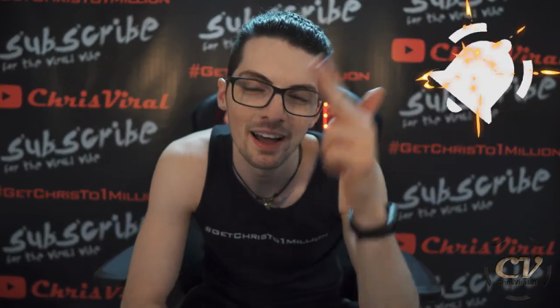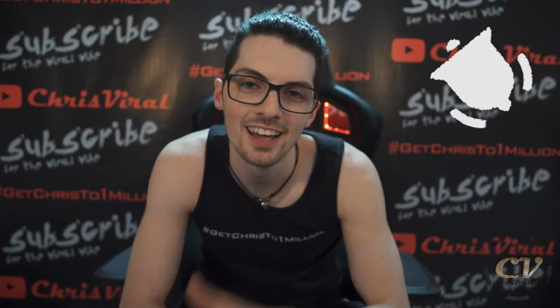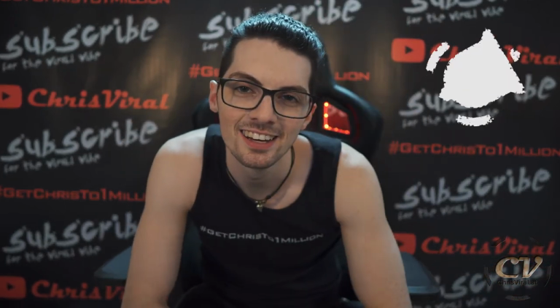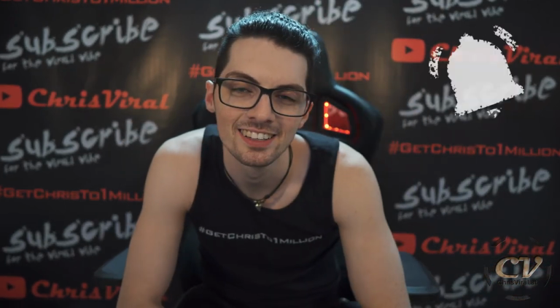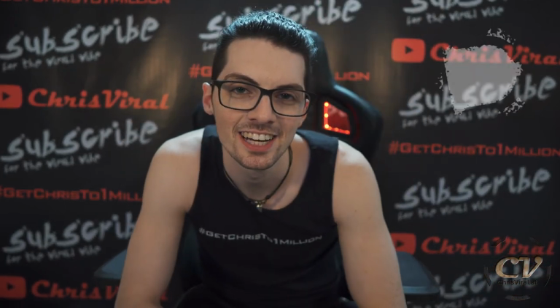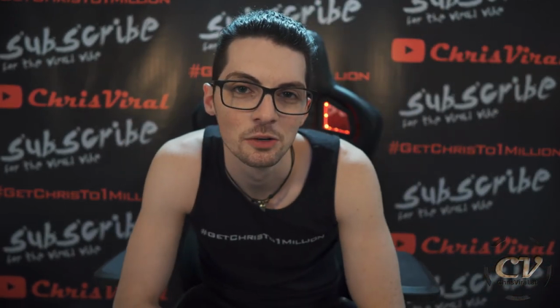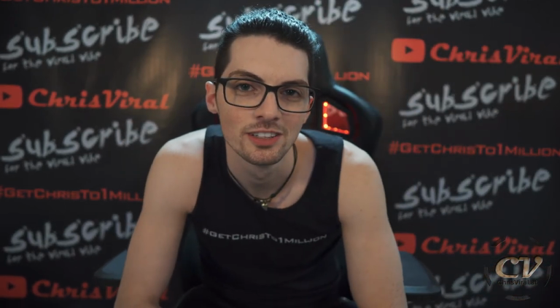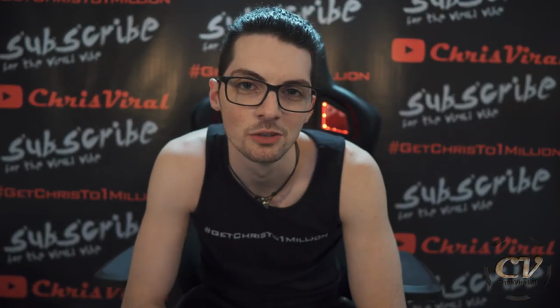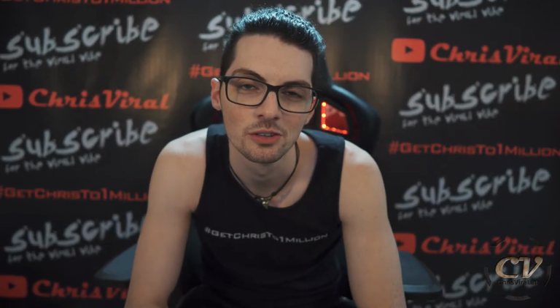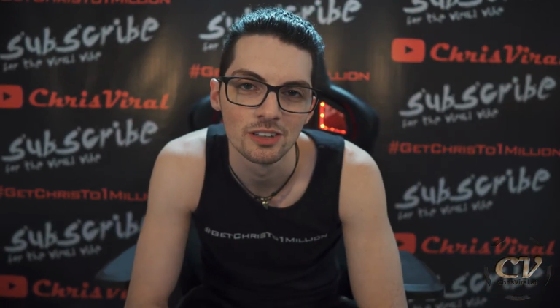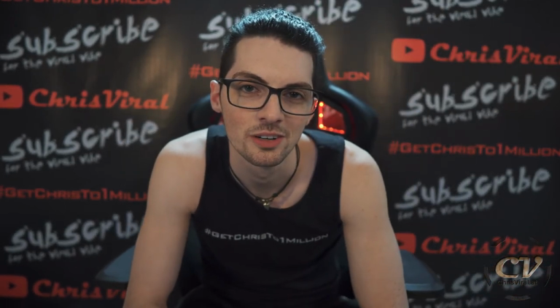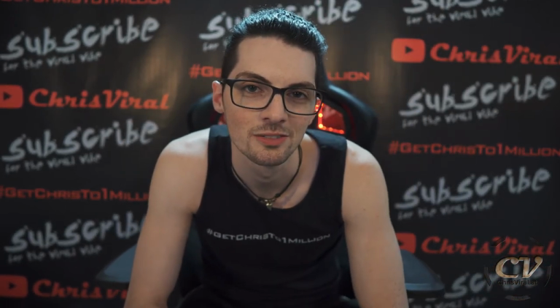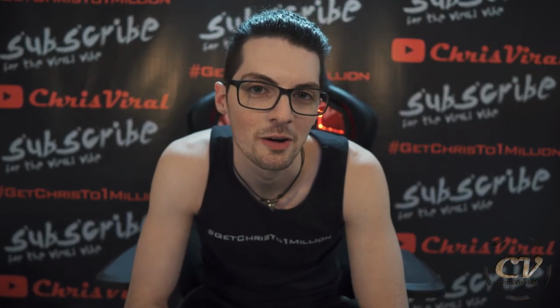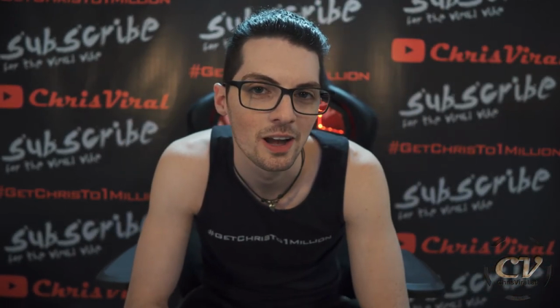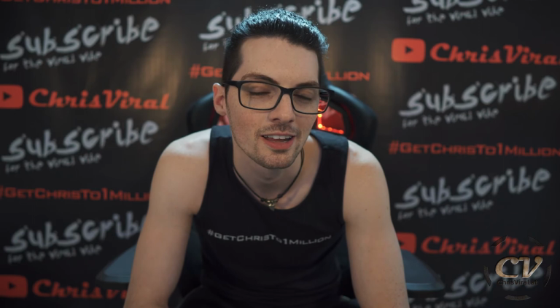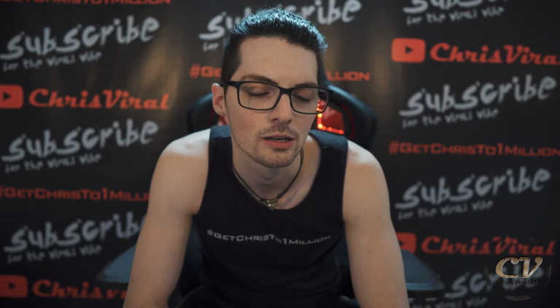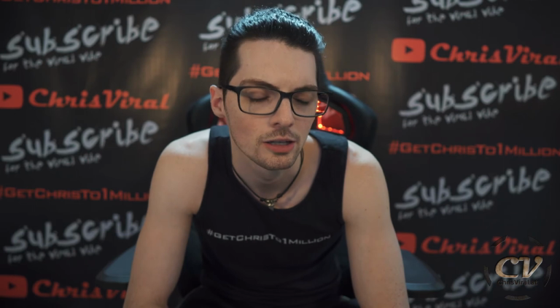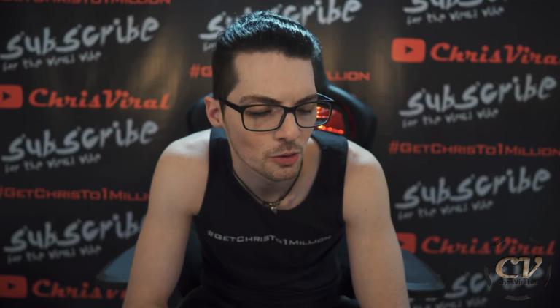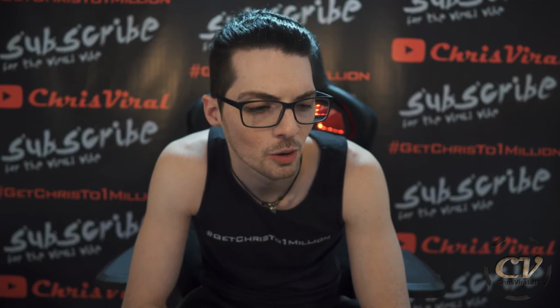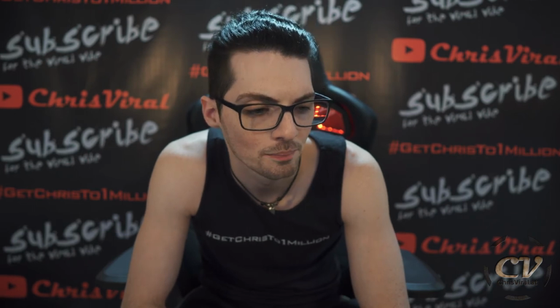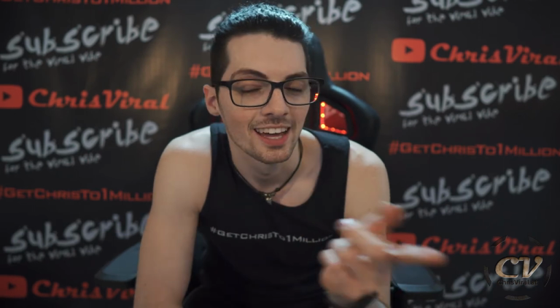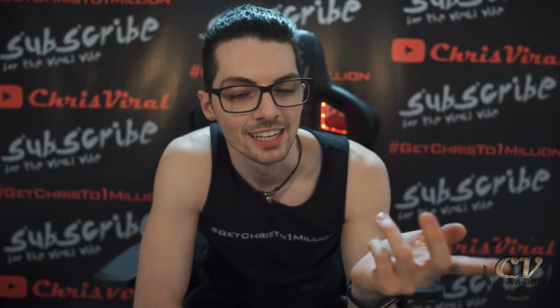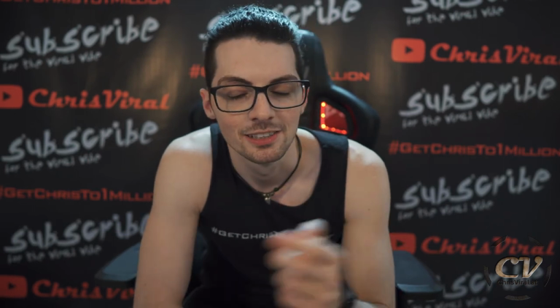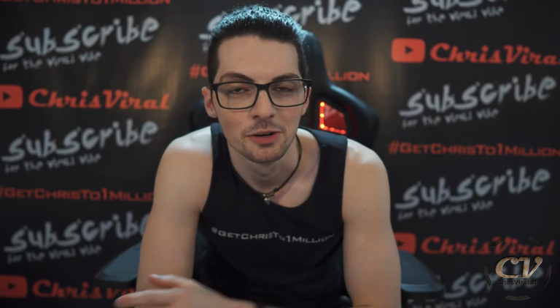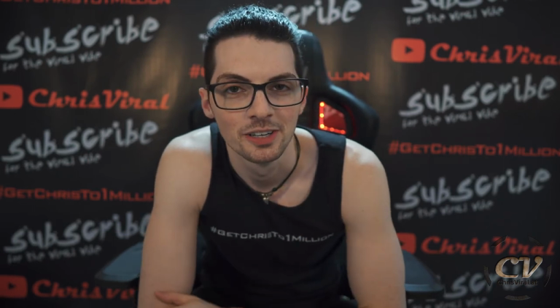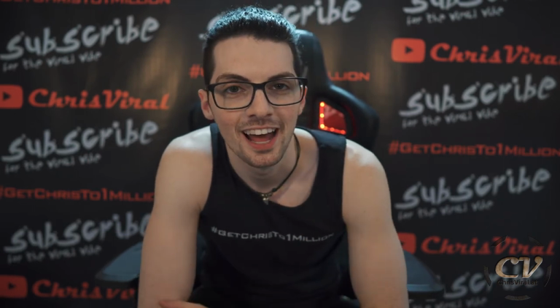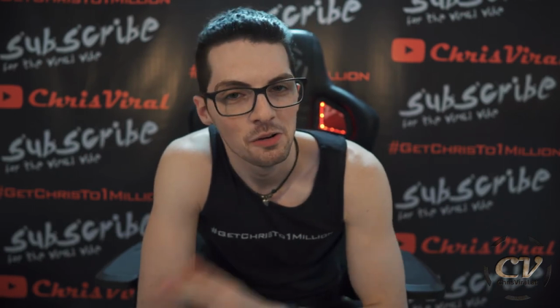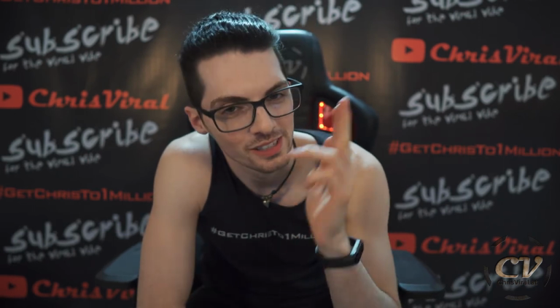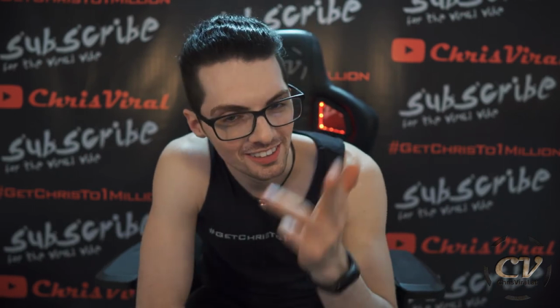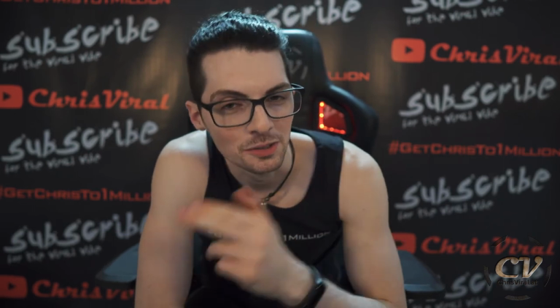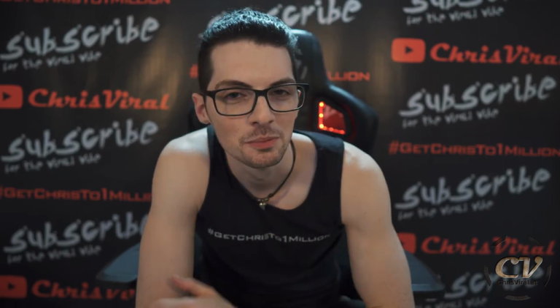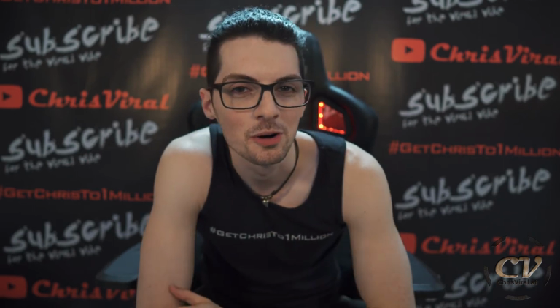Check the recent news on chrisviral.com. And yeah, that's it for today. I will see you tomorrow.